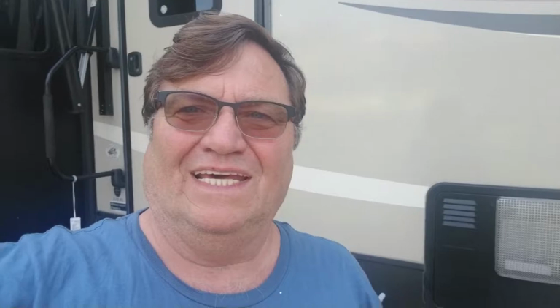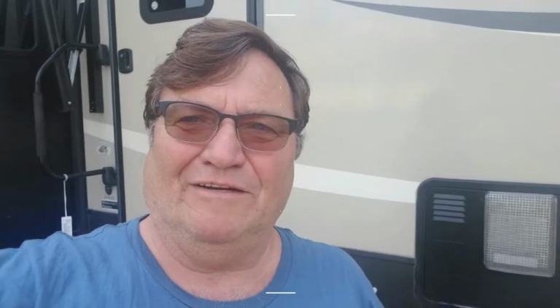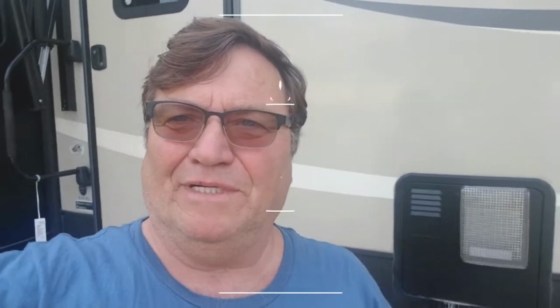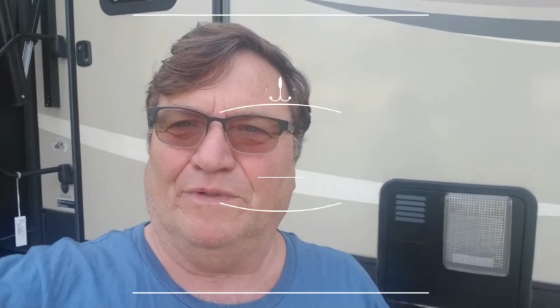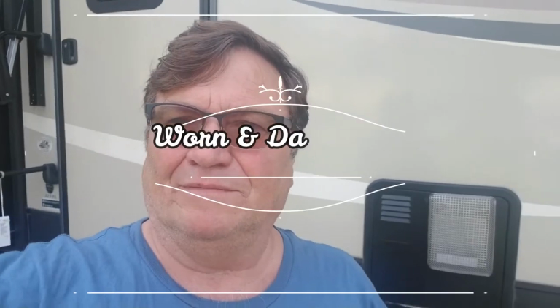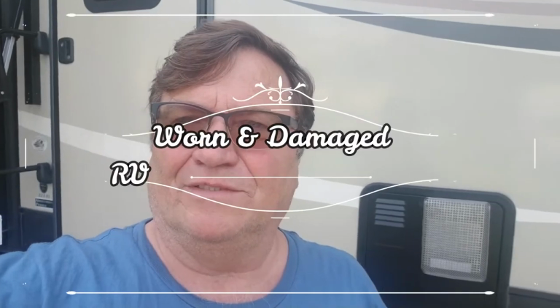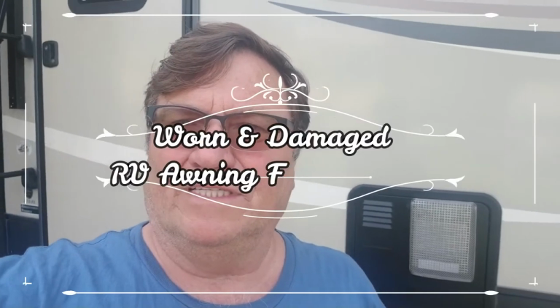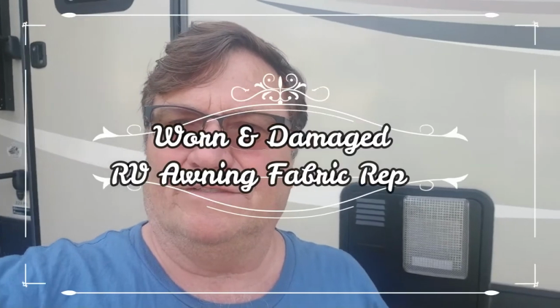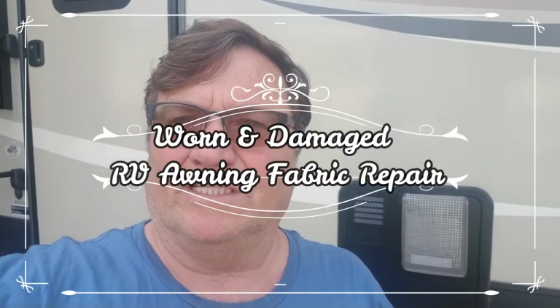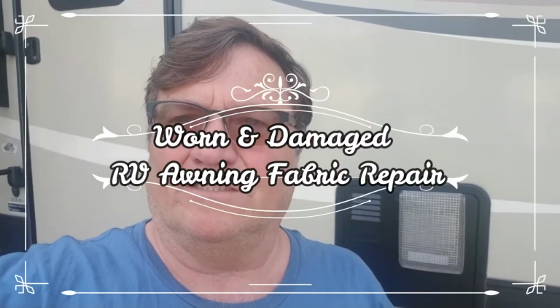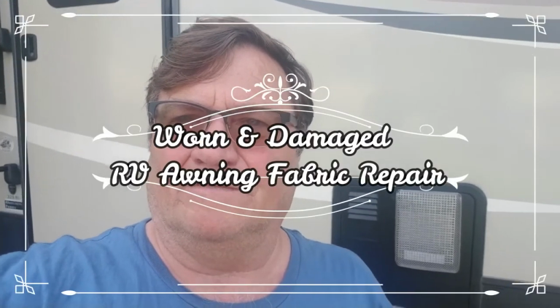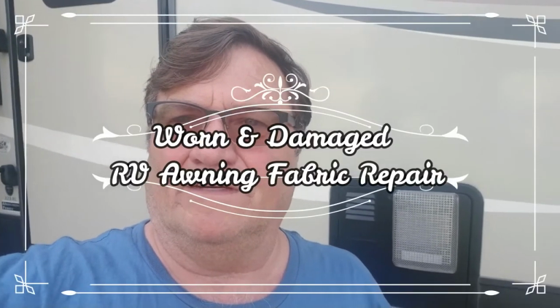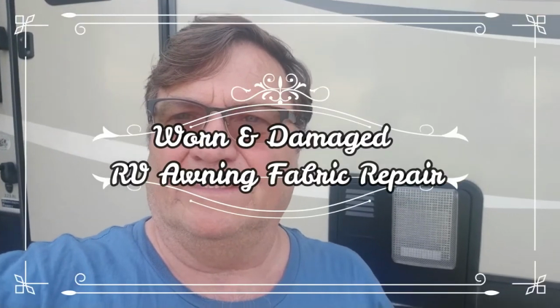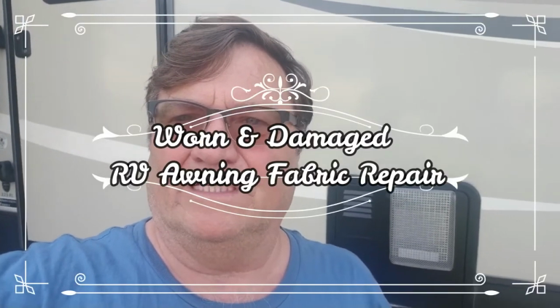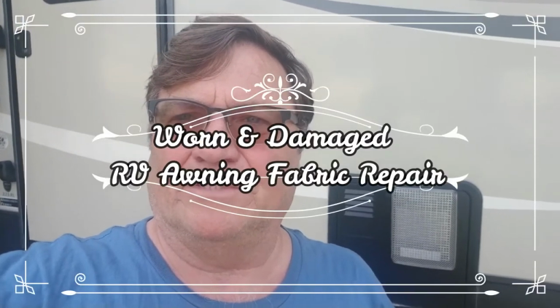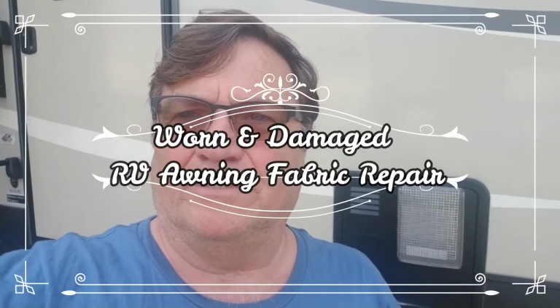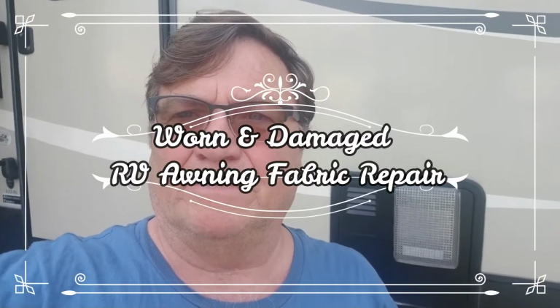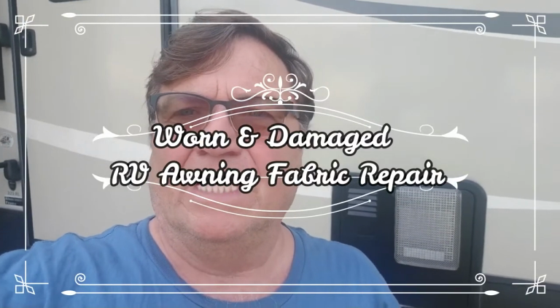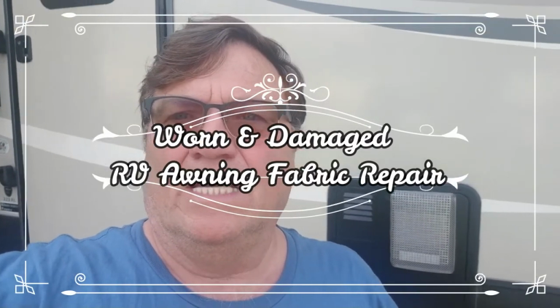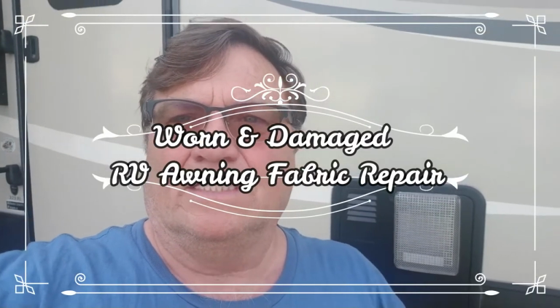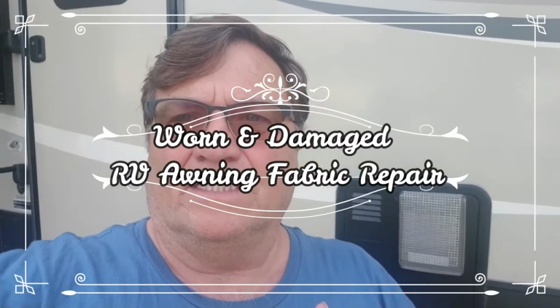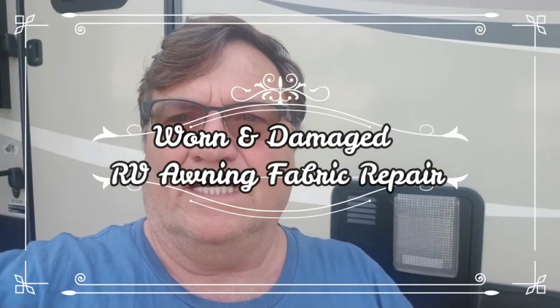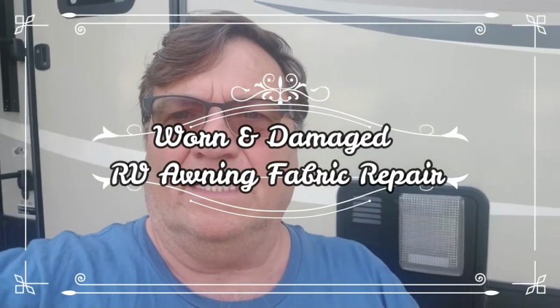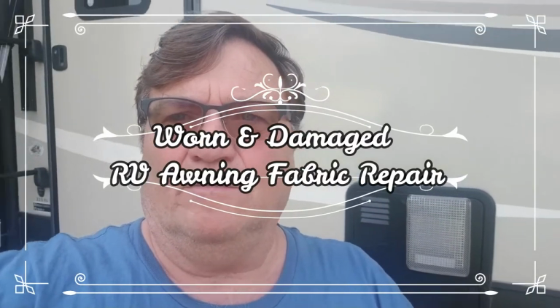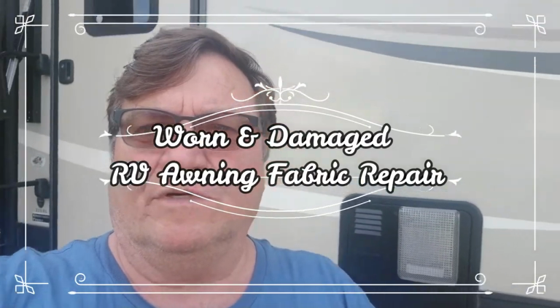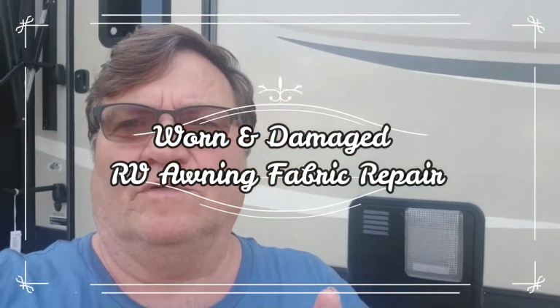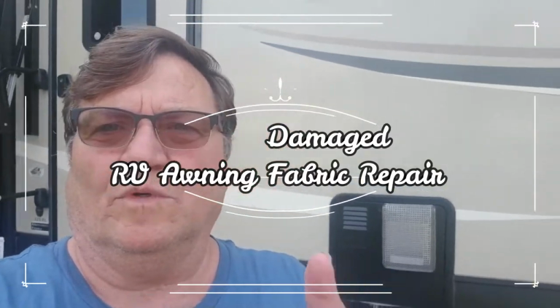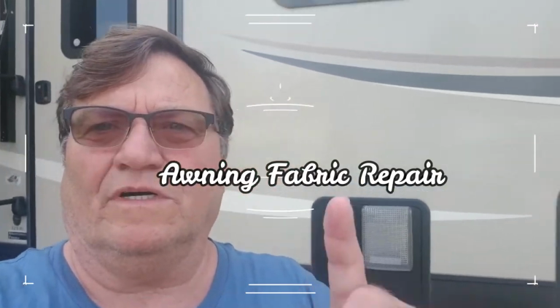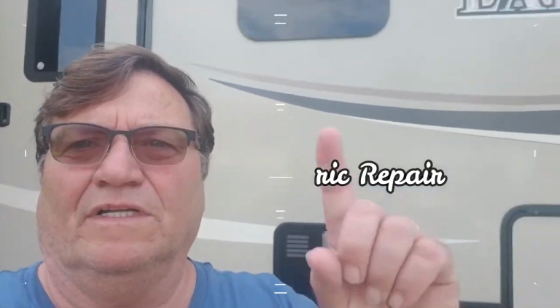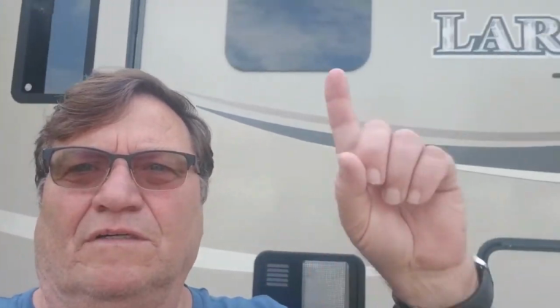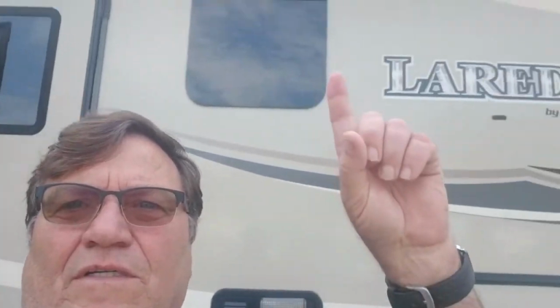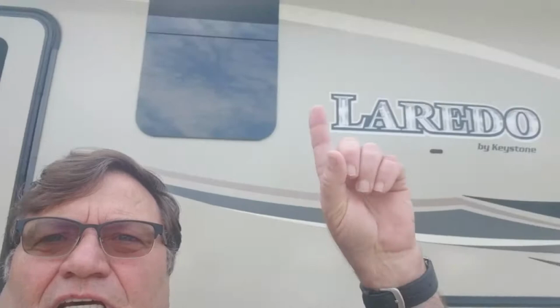Hey everybody, welcome to another edition of RV Tips and Trips. Today we're going to work on the awning.